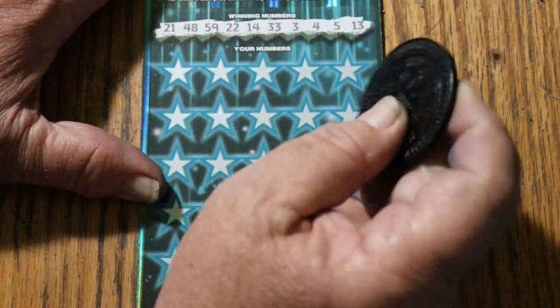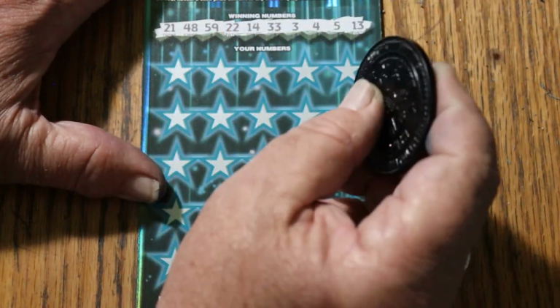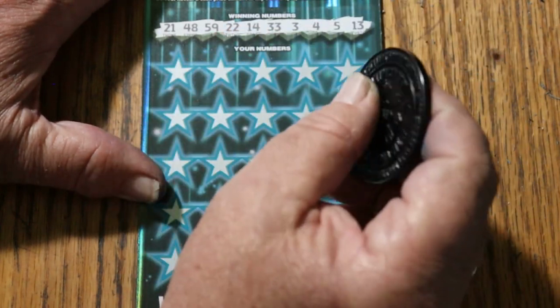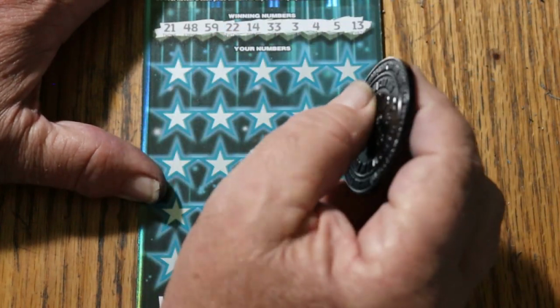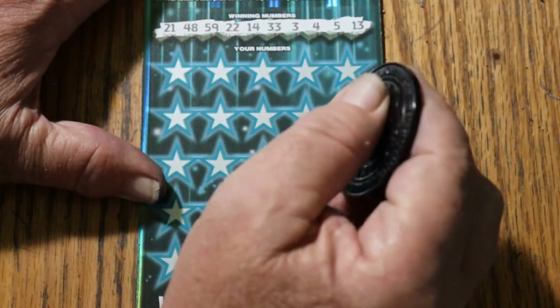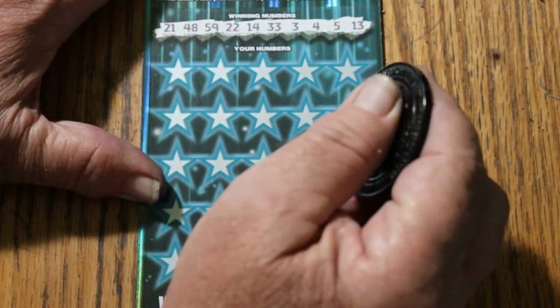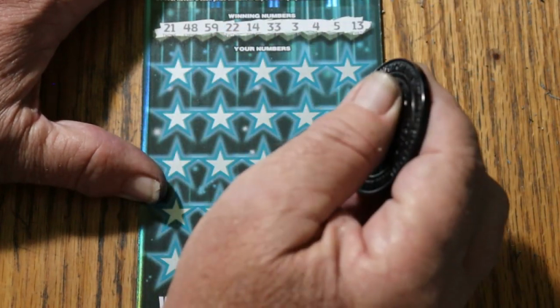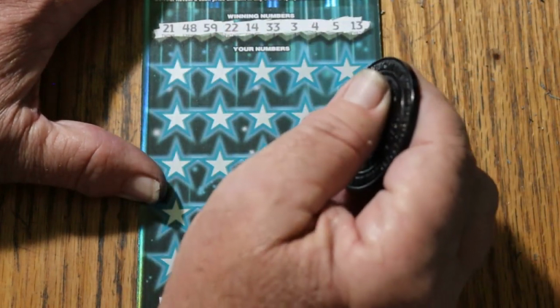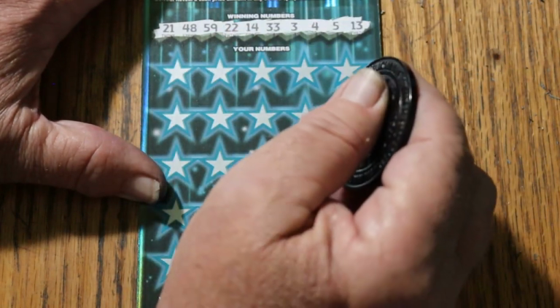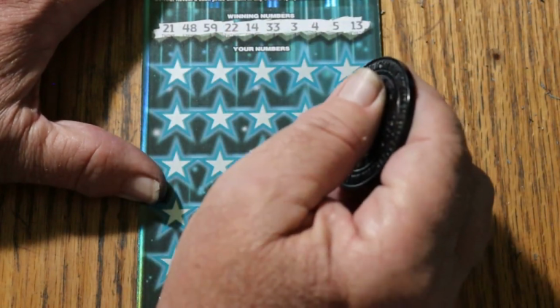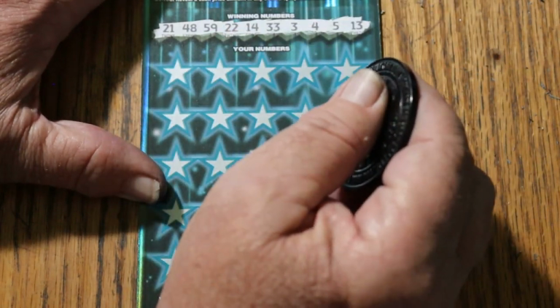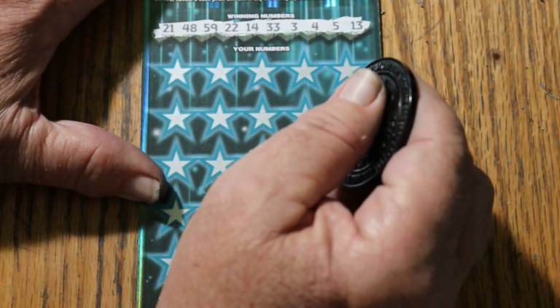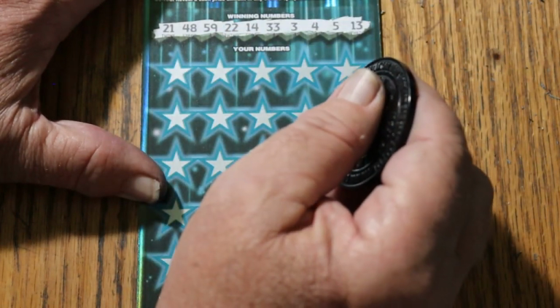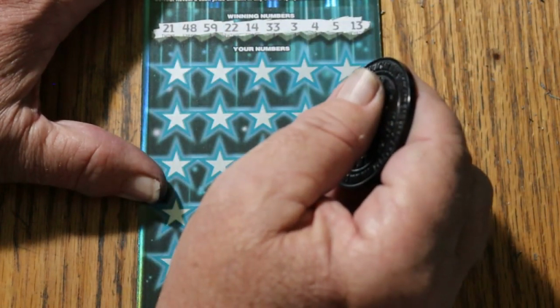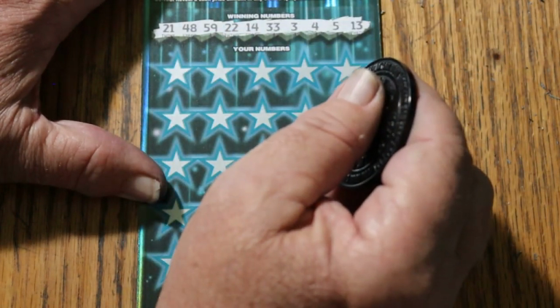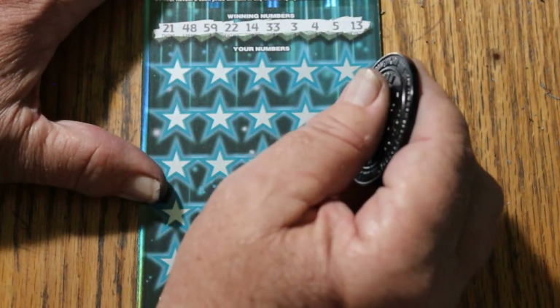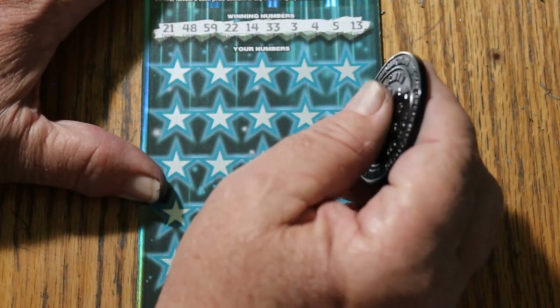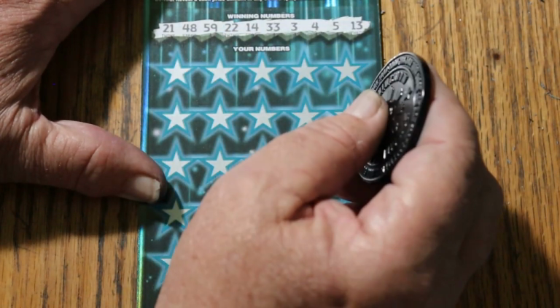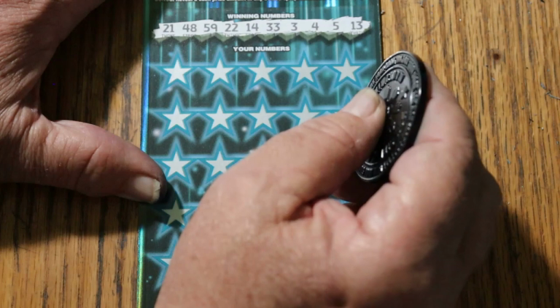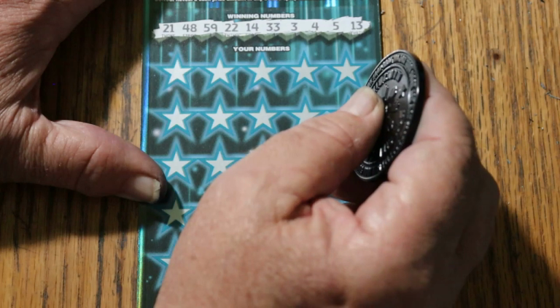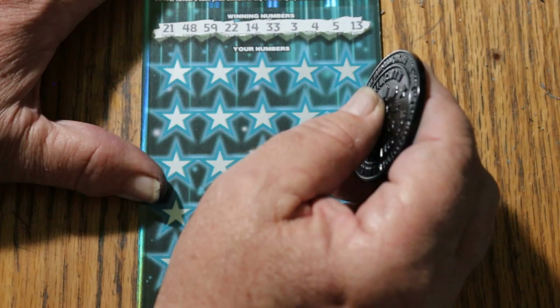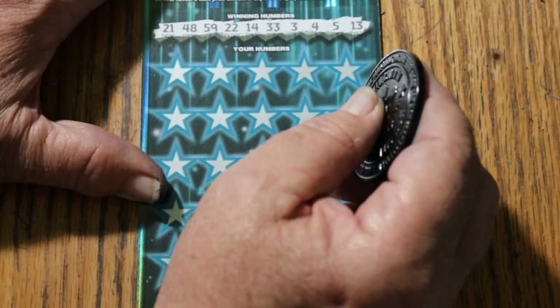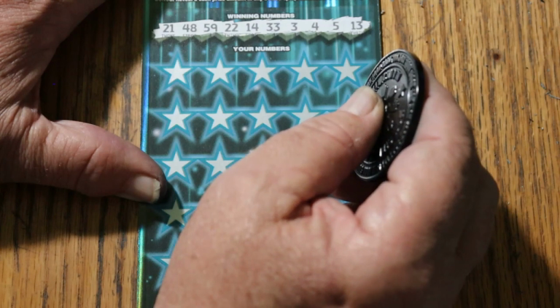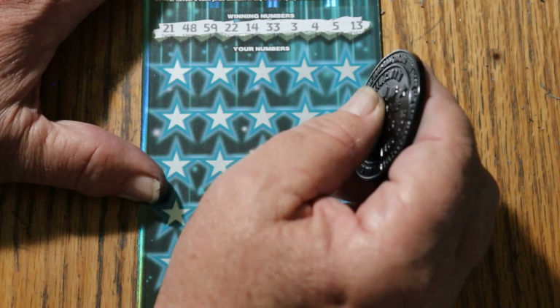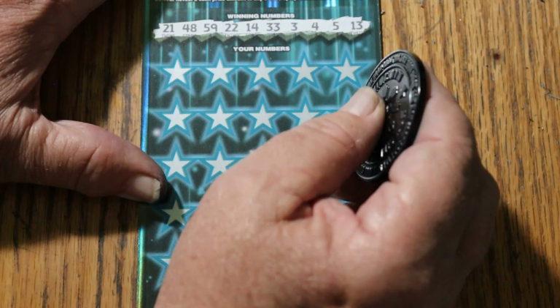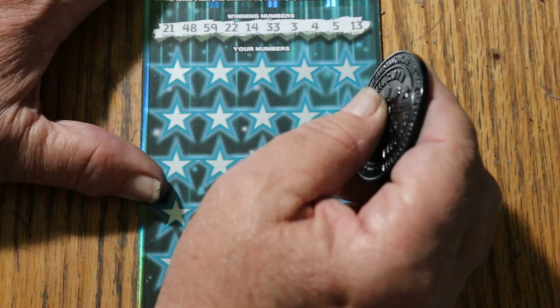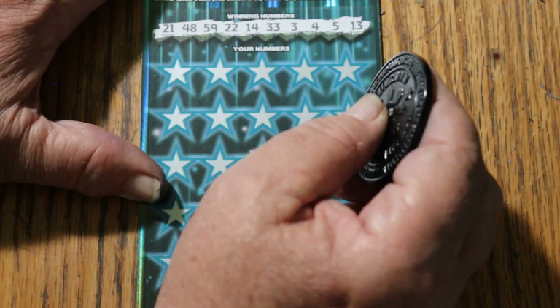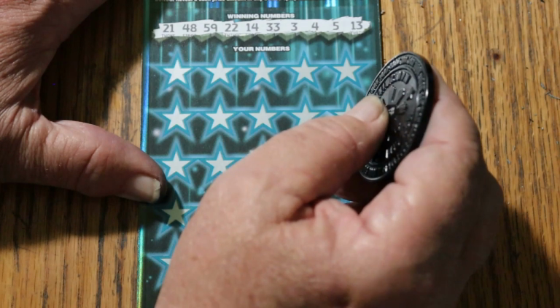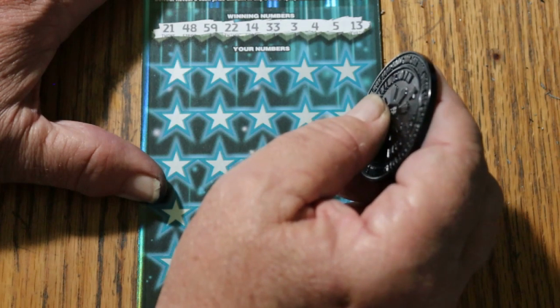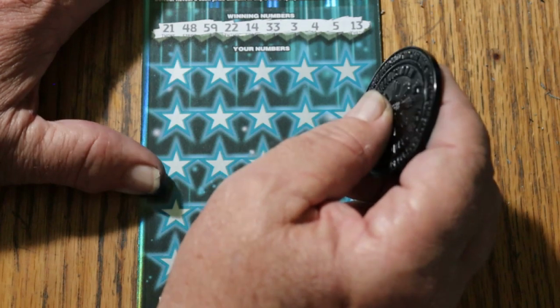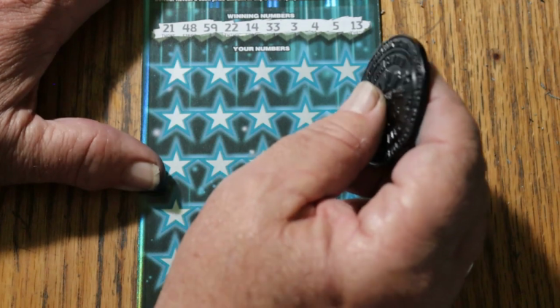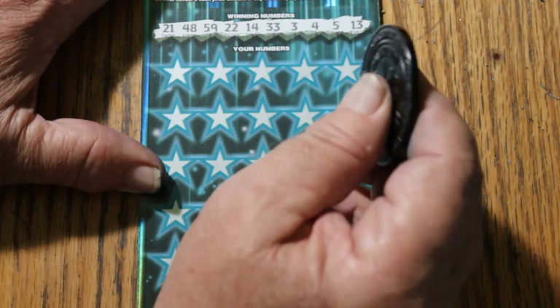21, 48, 59, 22, 14, 33, 3, 4, 5, and 13.